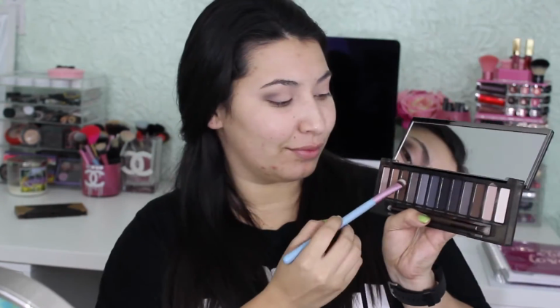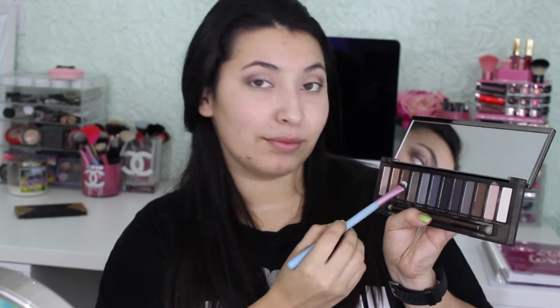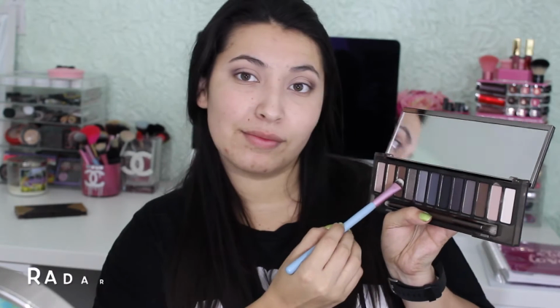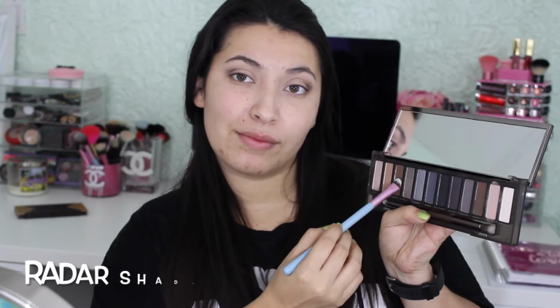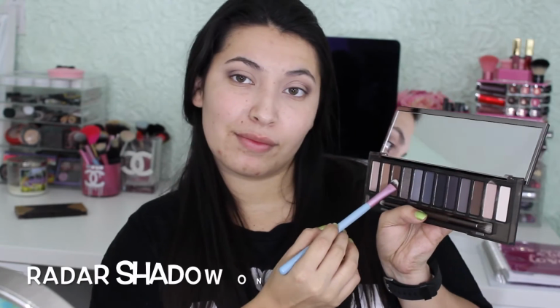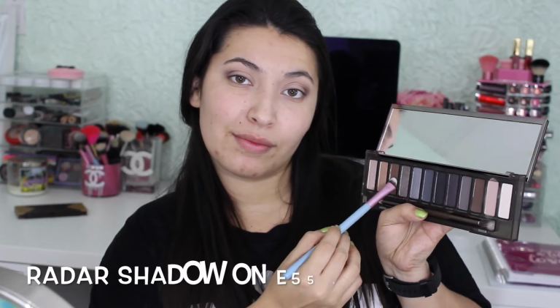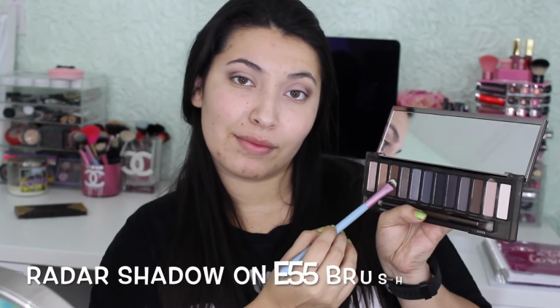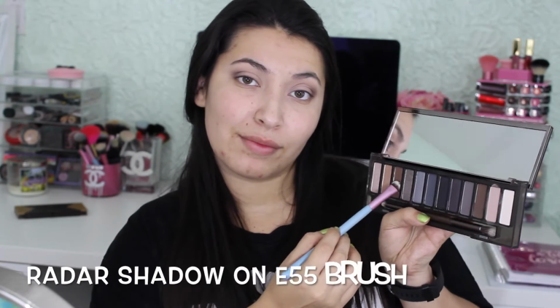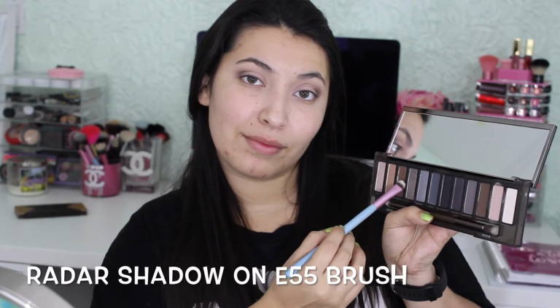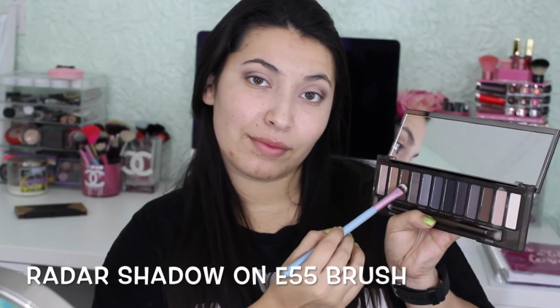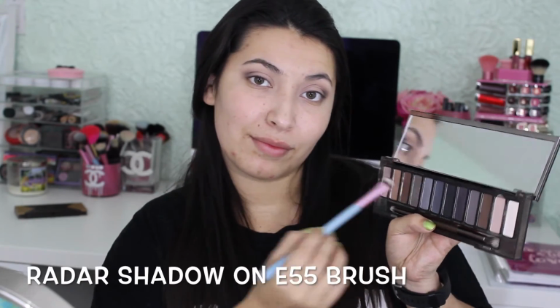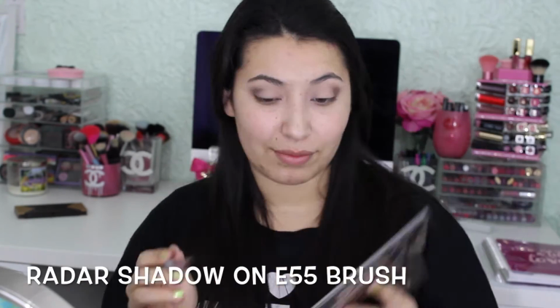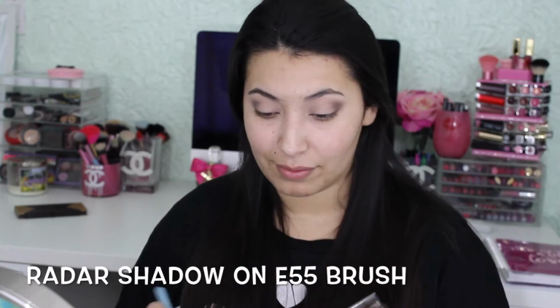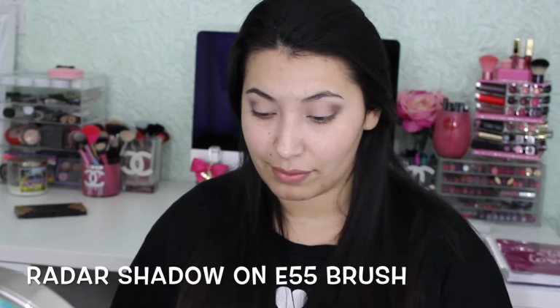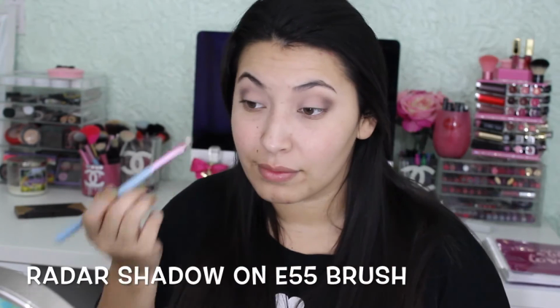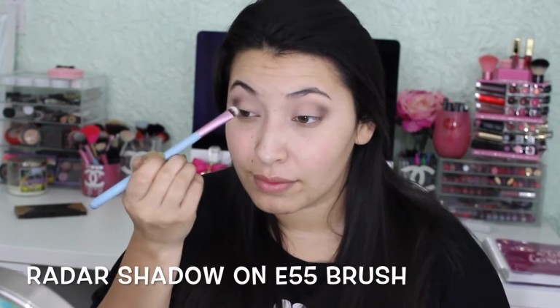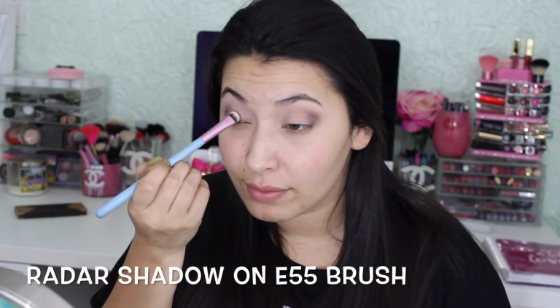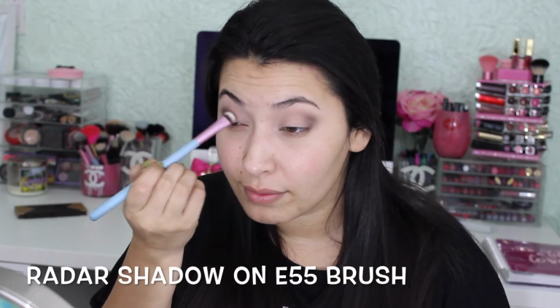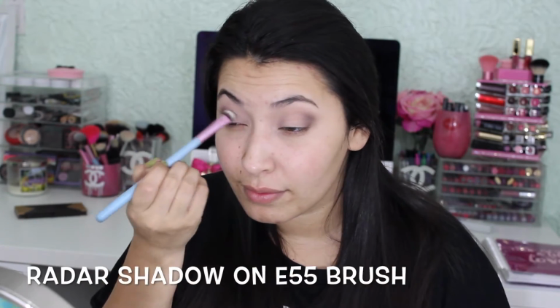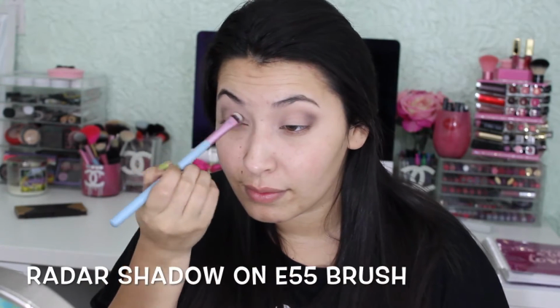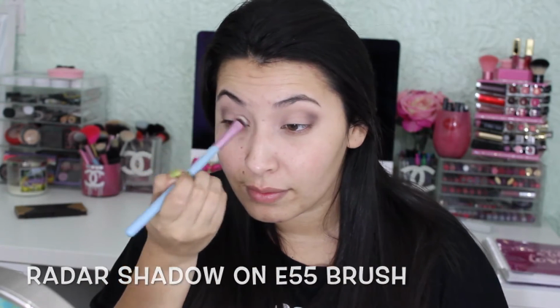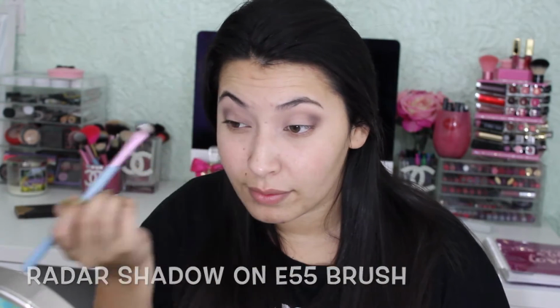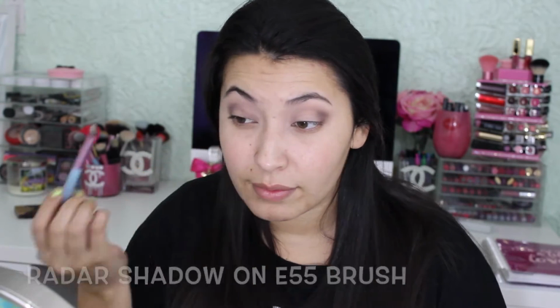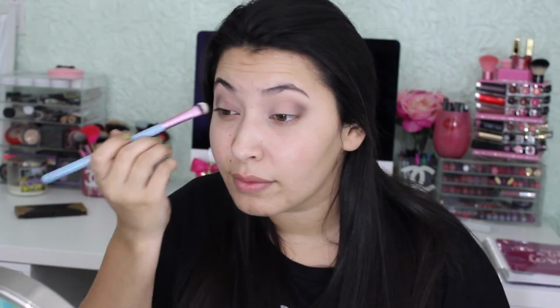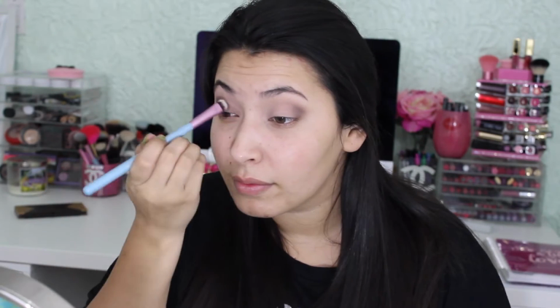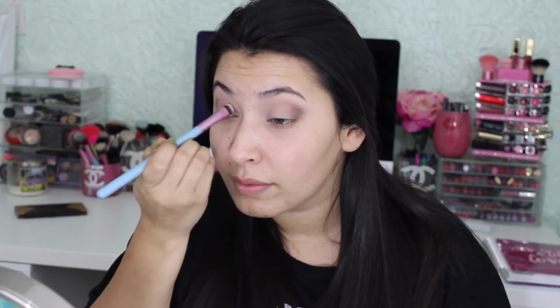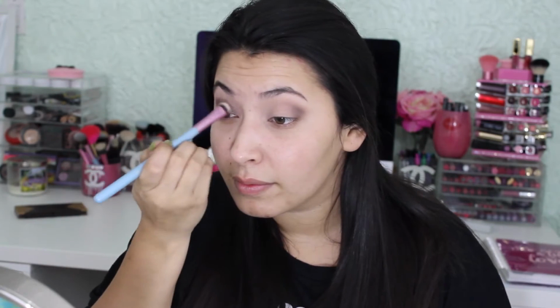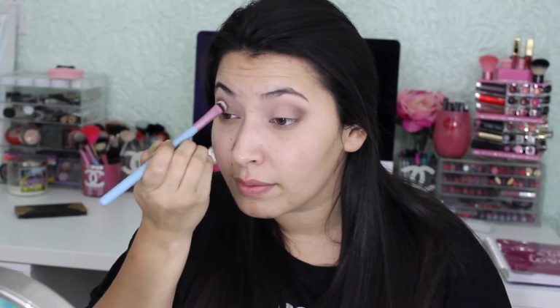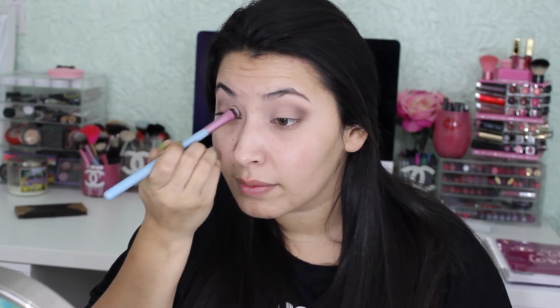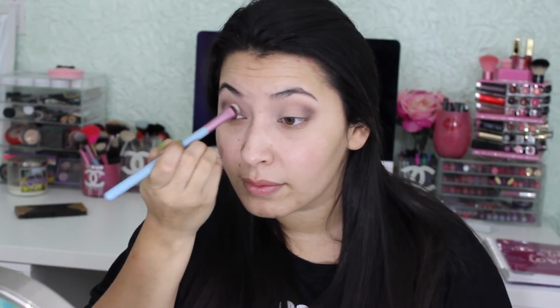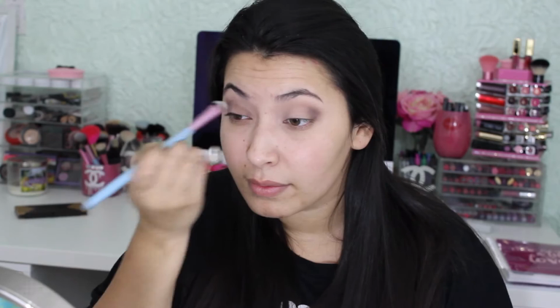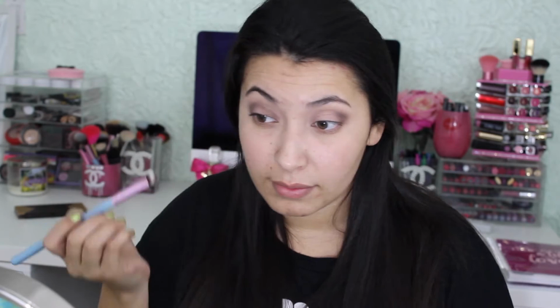Now we're going to get an E55 brush and I'm going to get Radar and I'm going to put this all onto my lid.